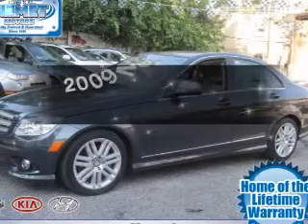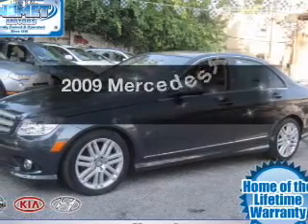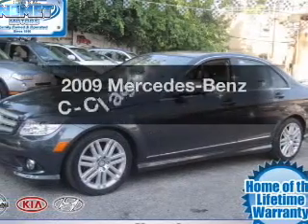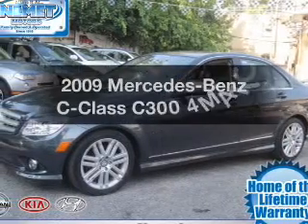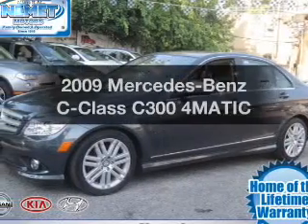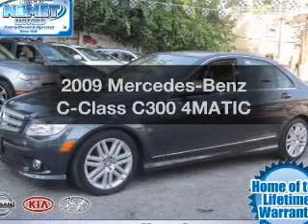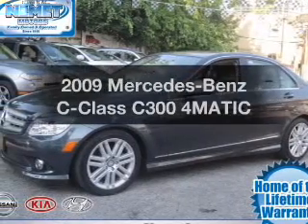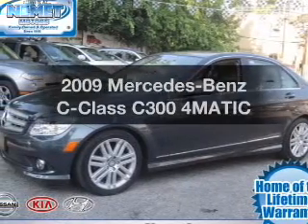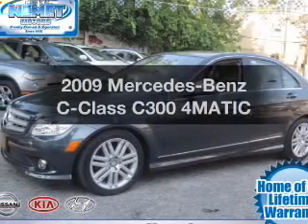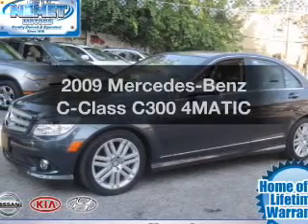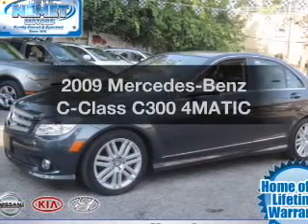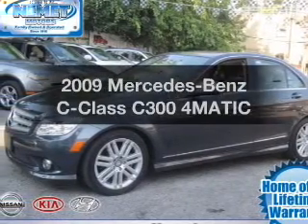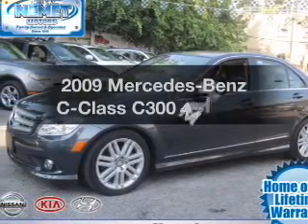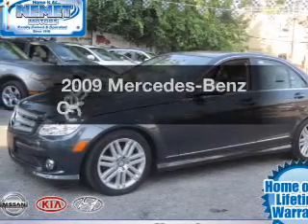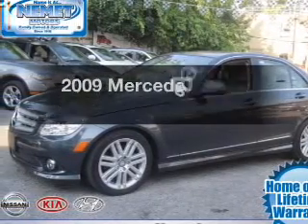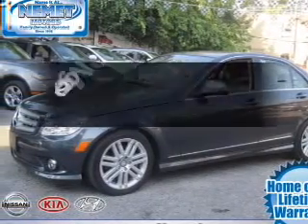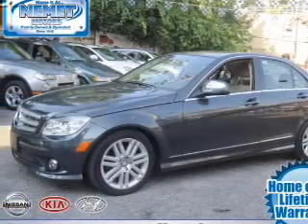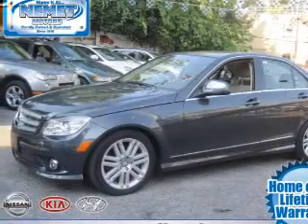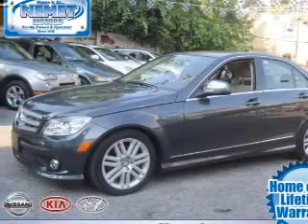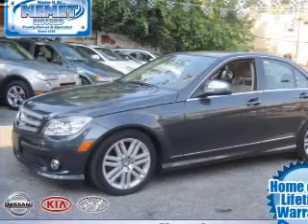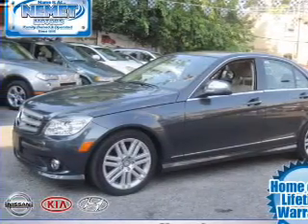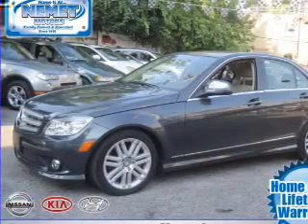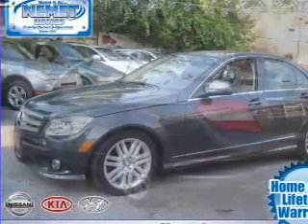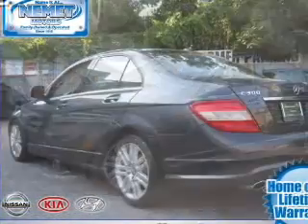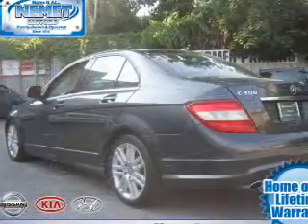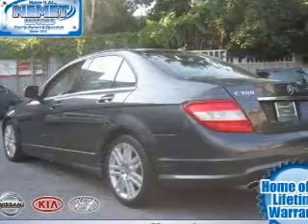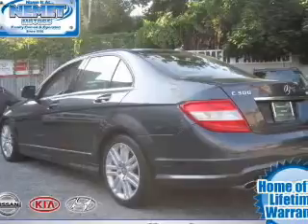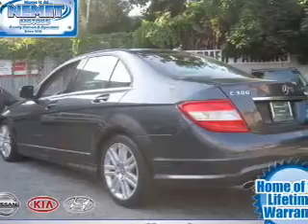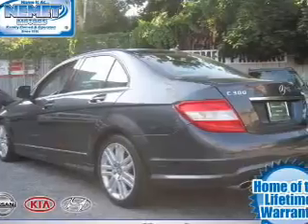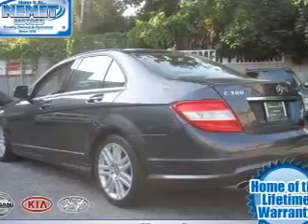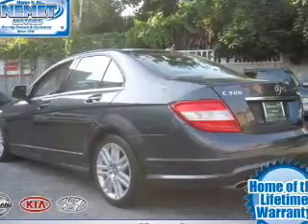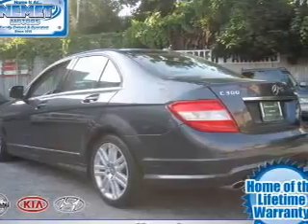Introducing the 2009 Mercedes-Benz C-Class. This is the set of wheels you've been looking for.